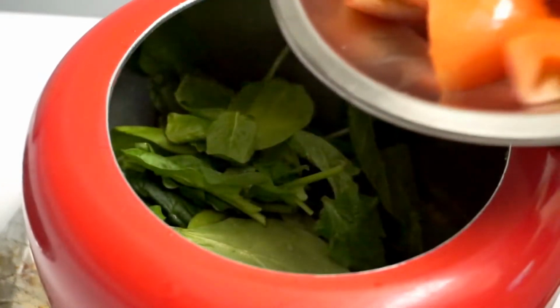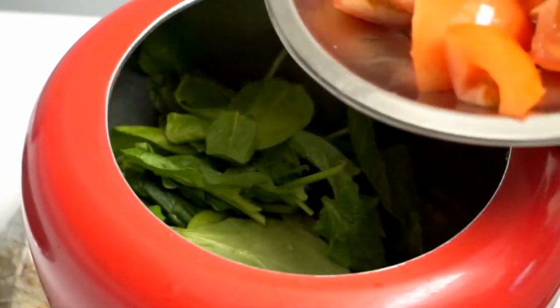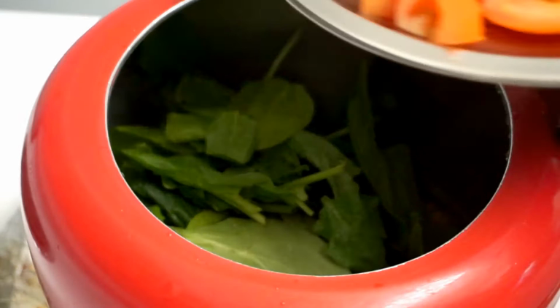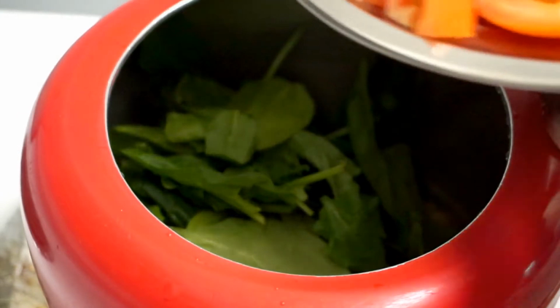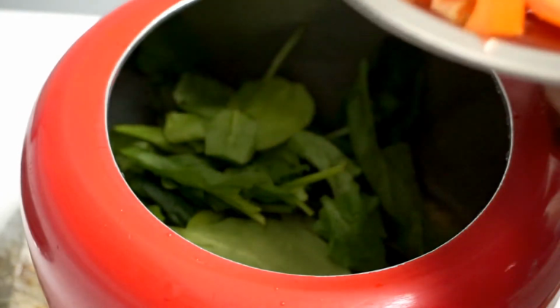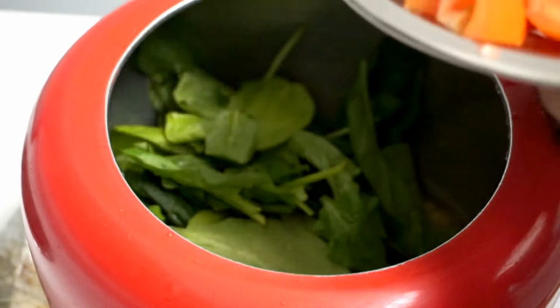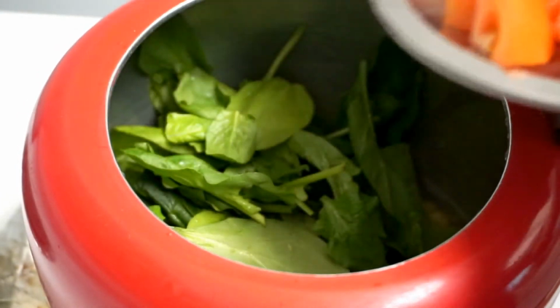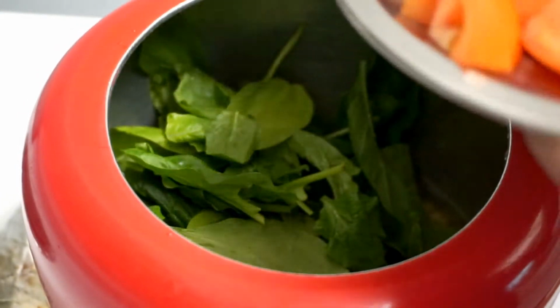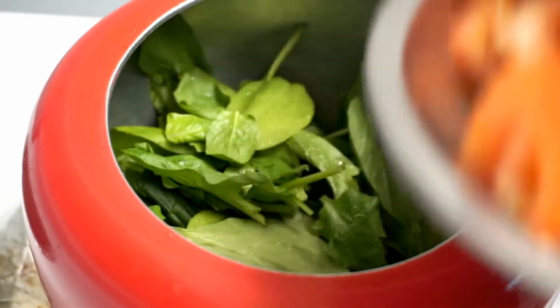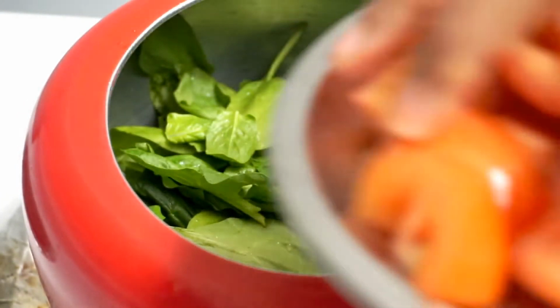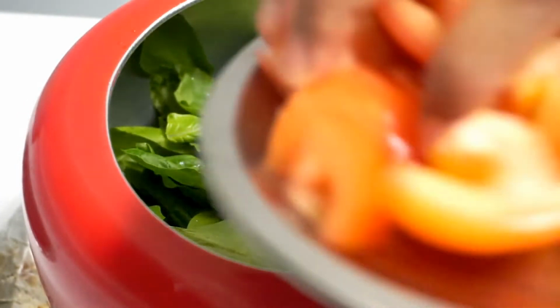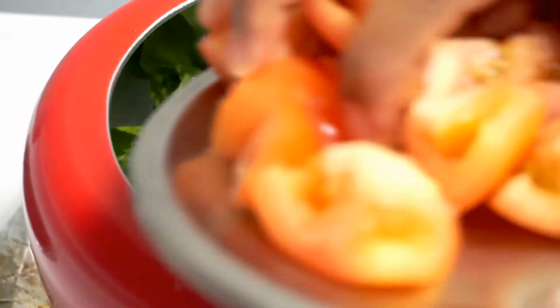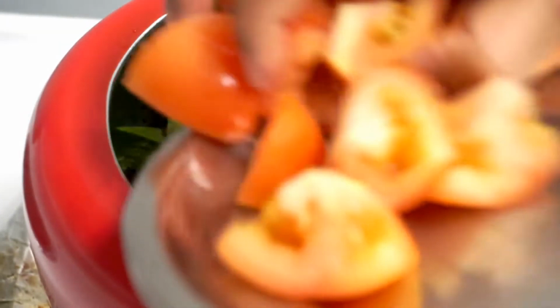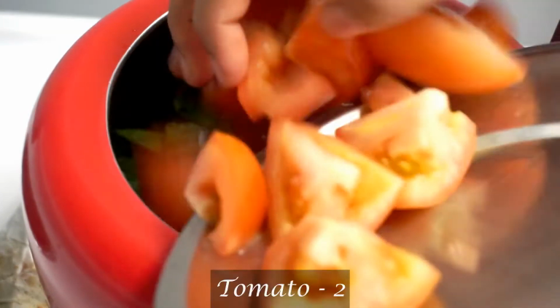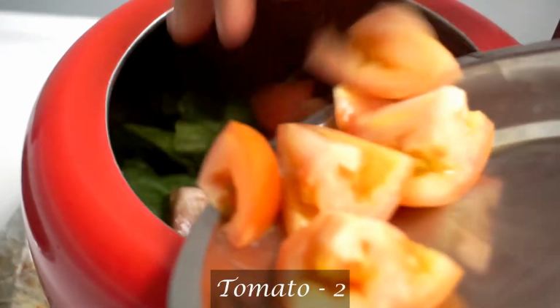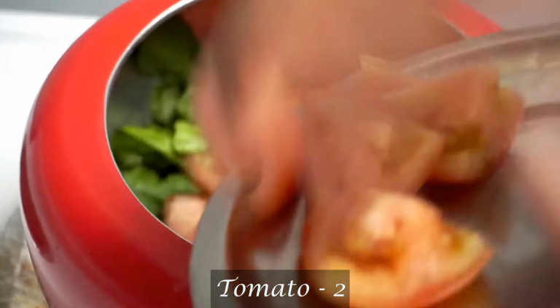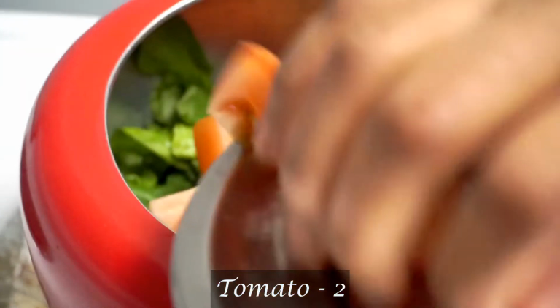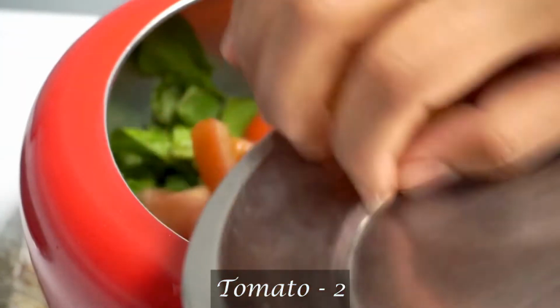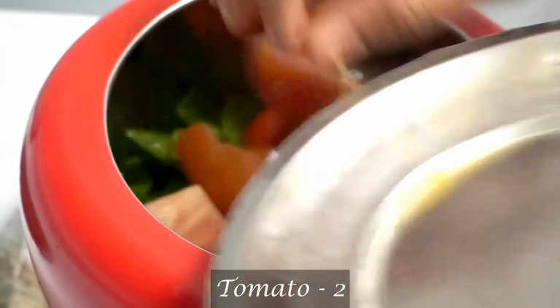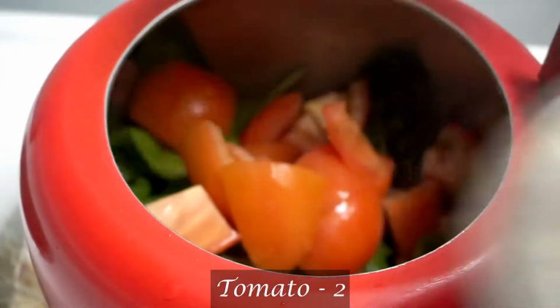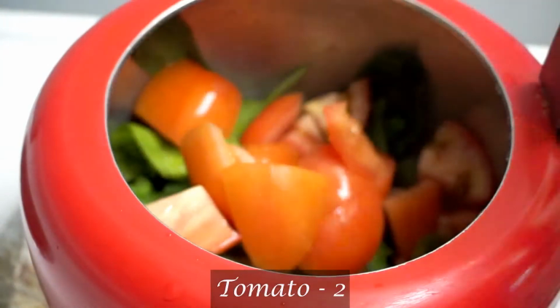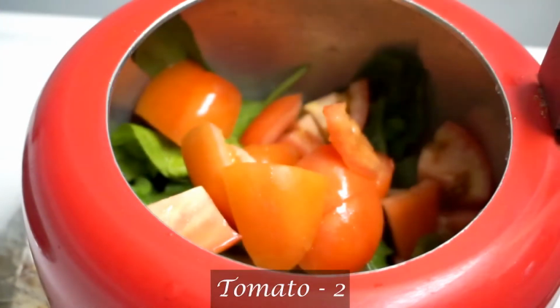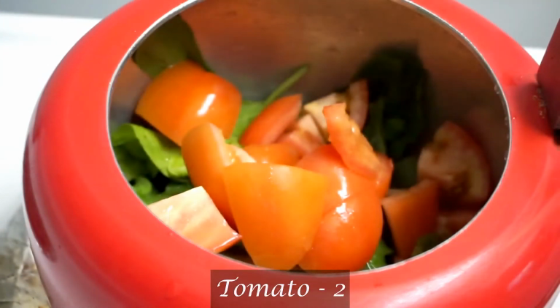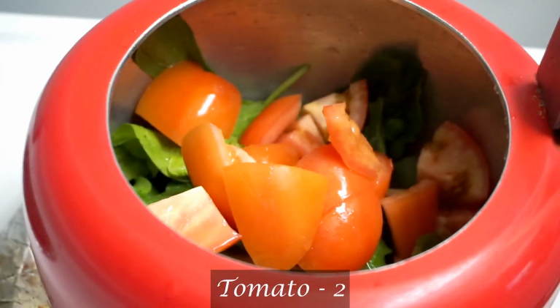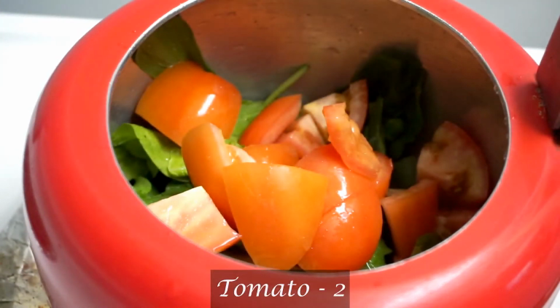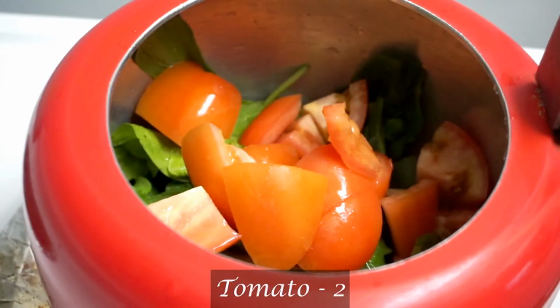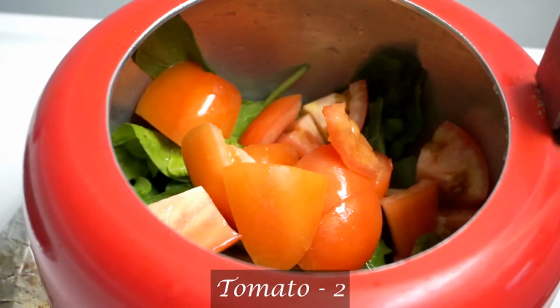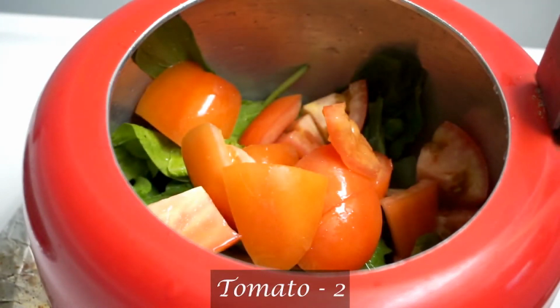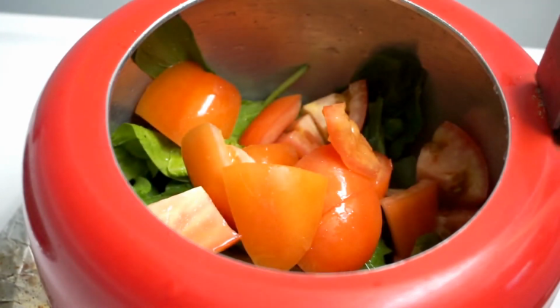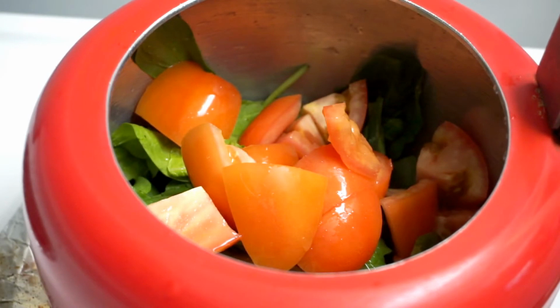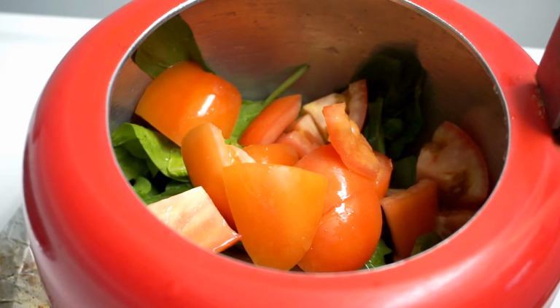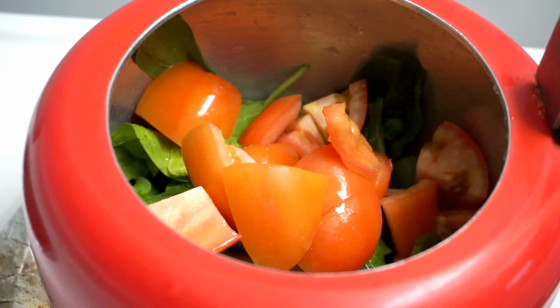I'm going to add a tomato at the top. I want to try to put a tomato in it. I'm going to add tomato — I like to make the tomato.